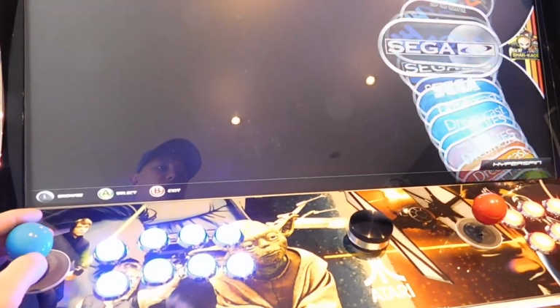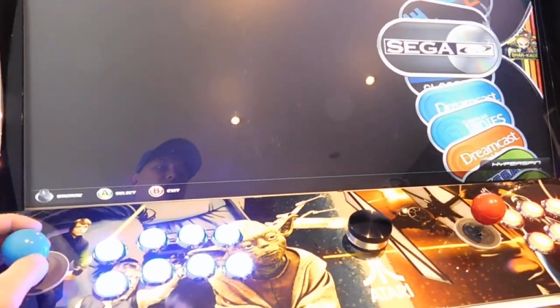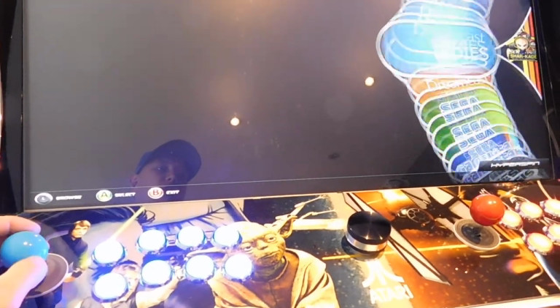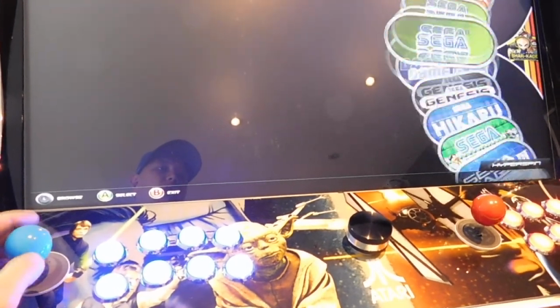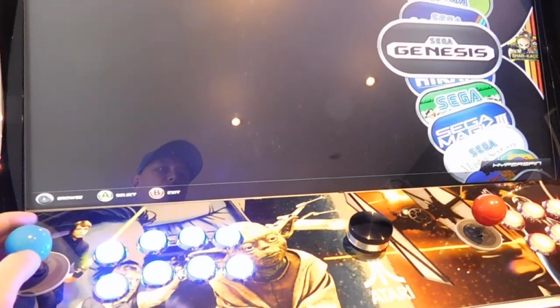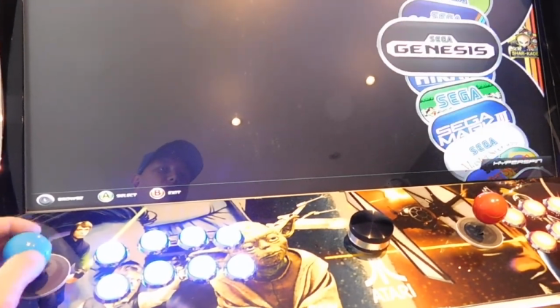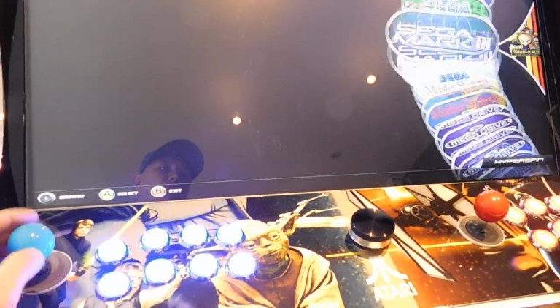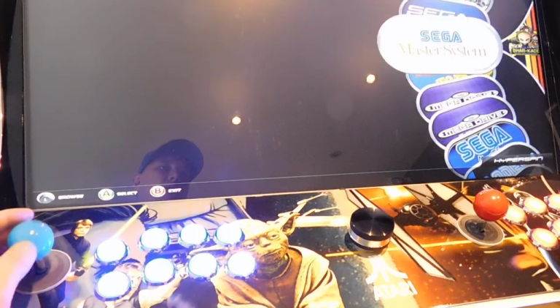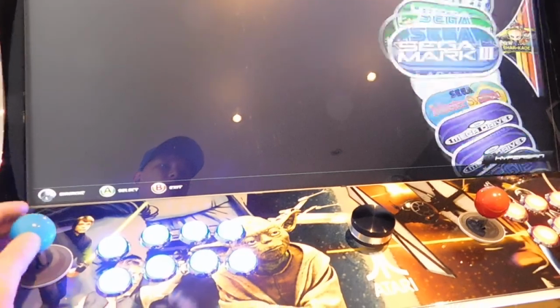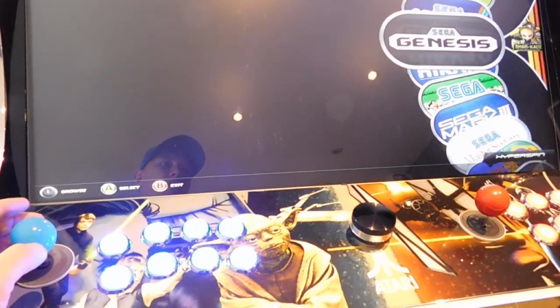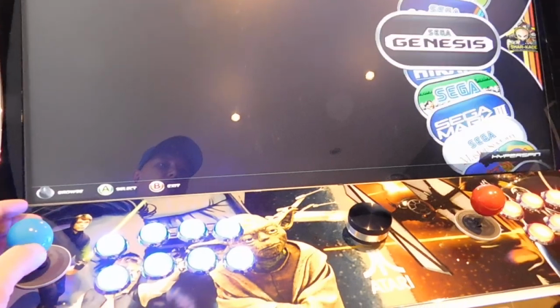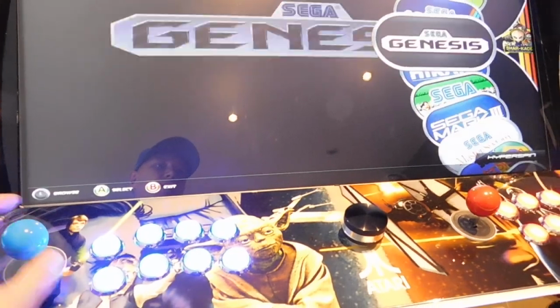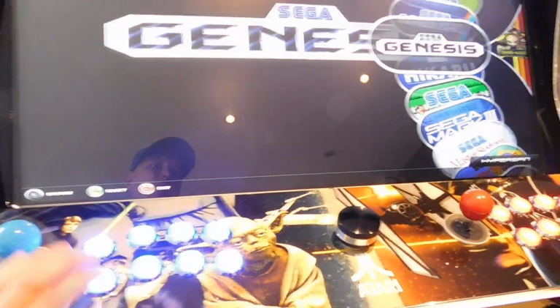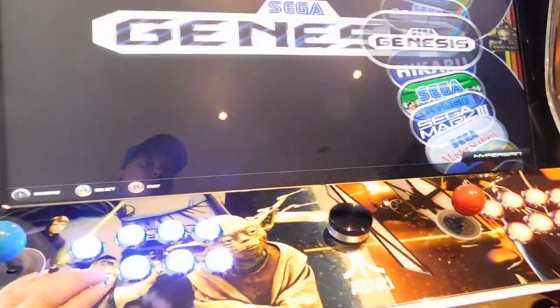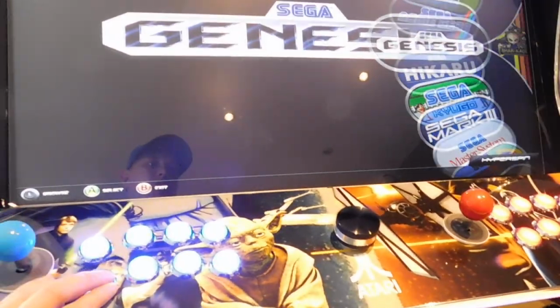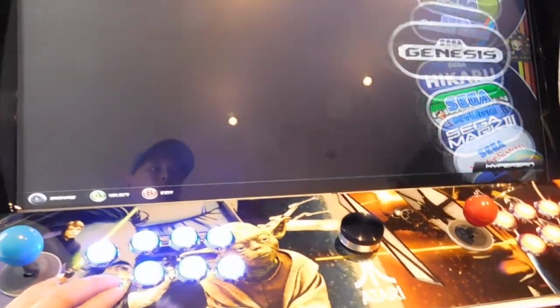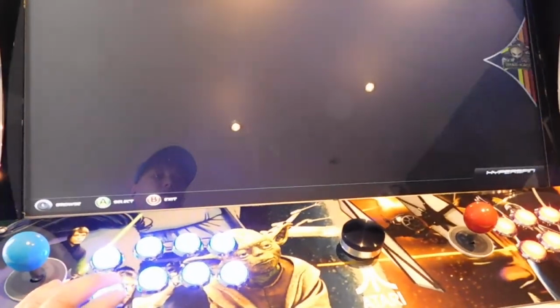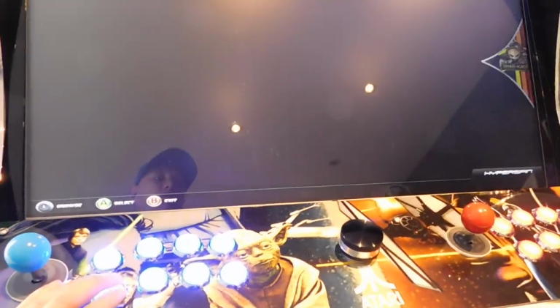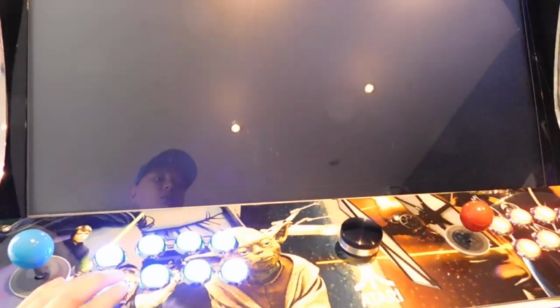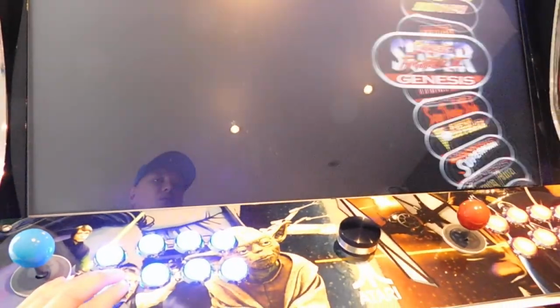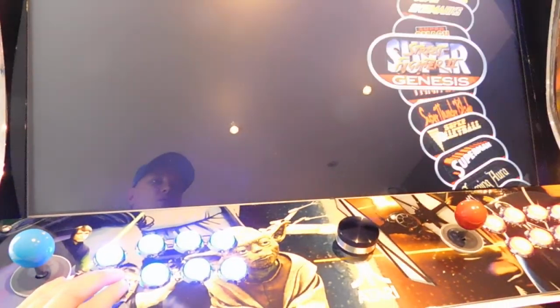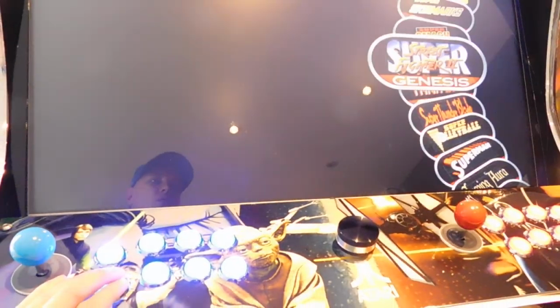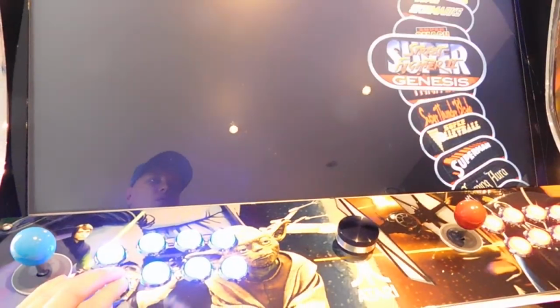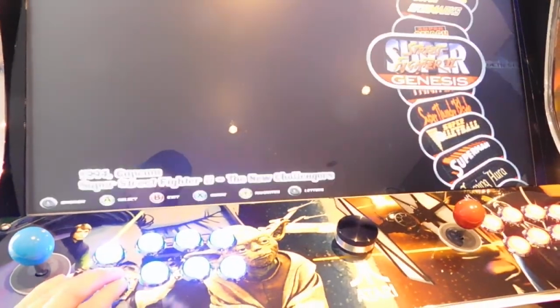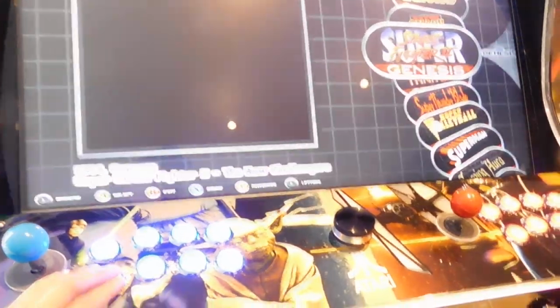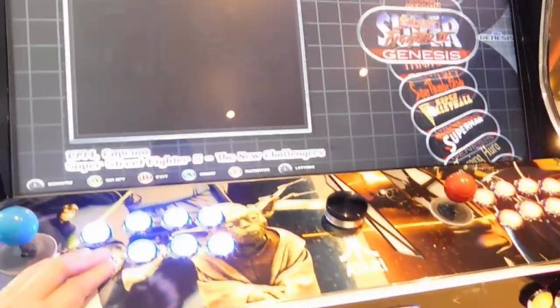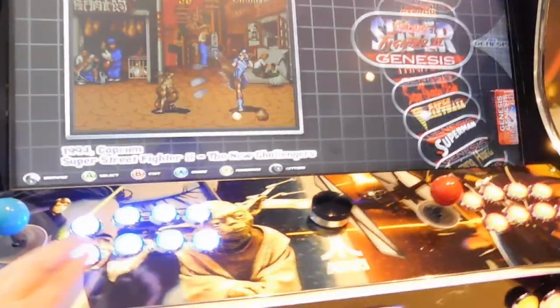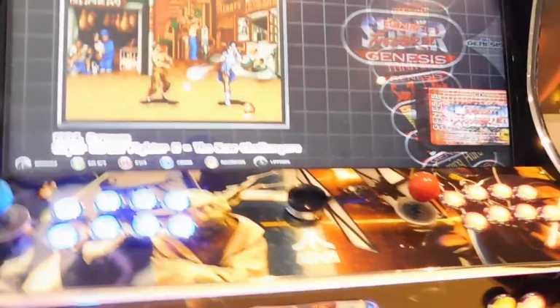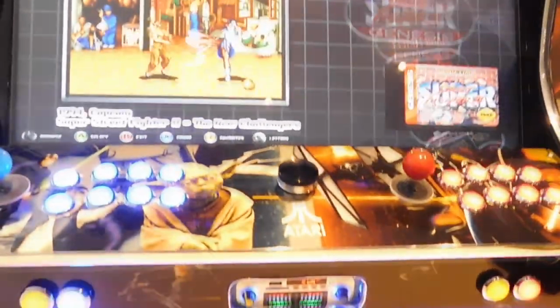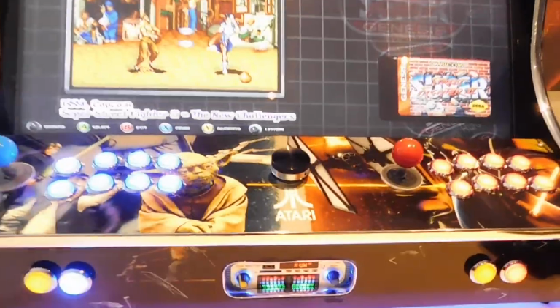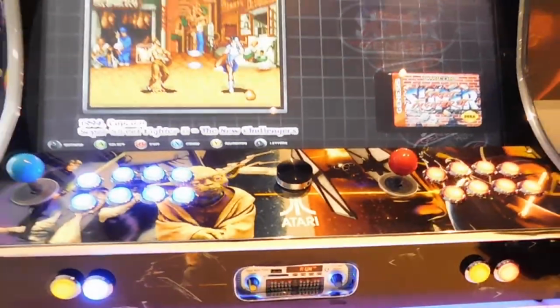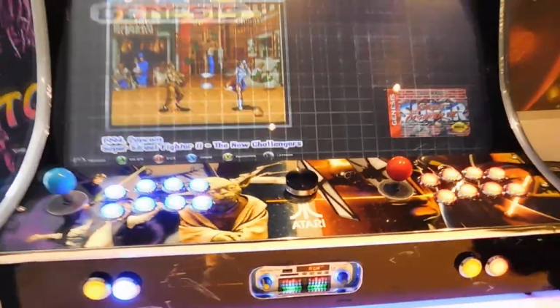Go down through the menus and then head to Sega Genesis and load Street Fighter.